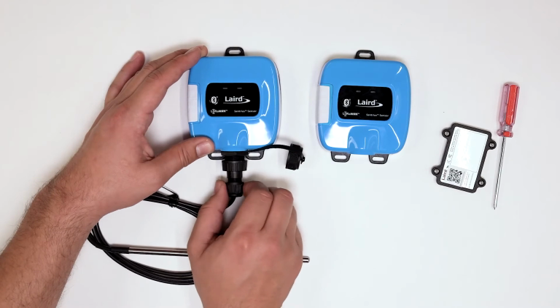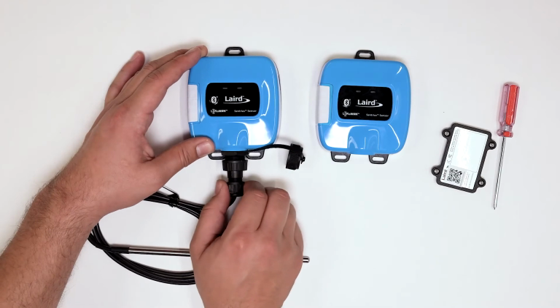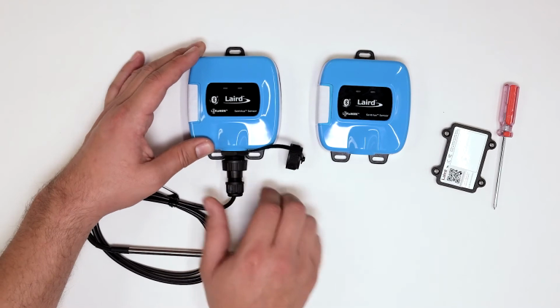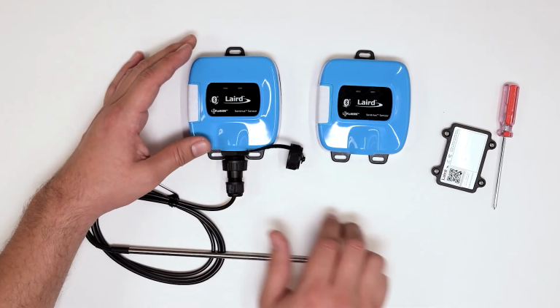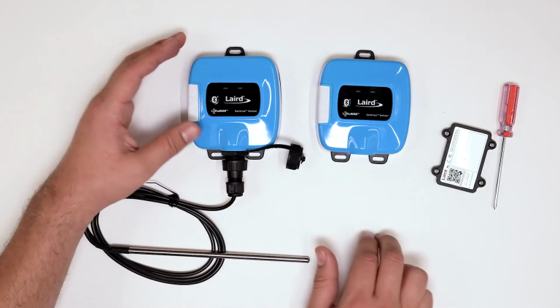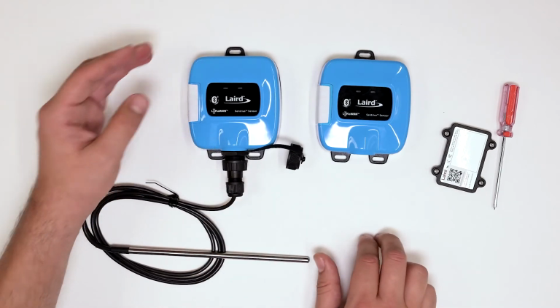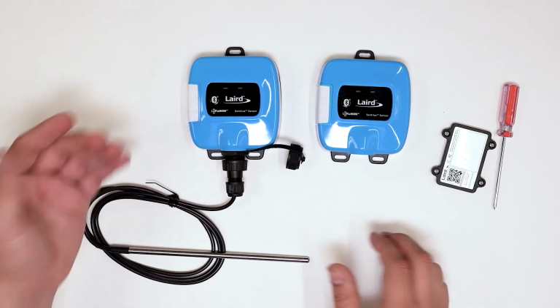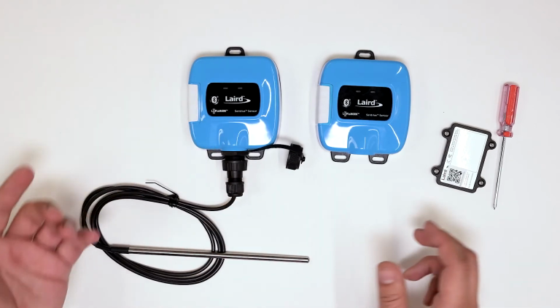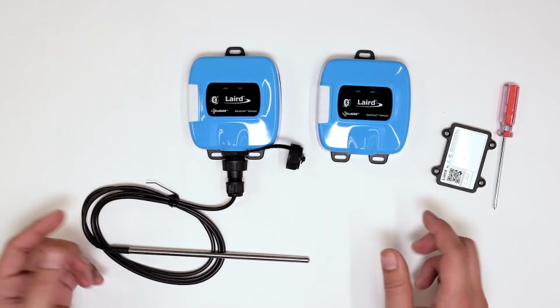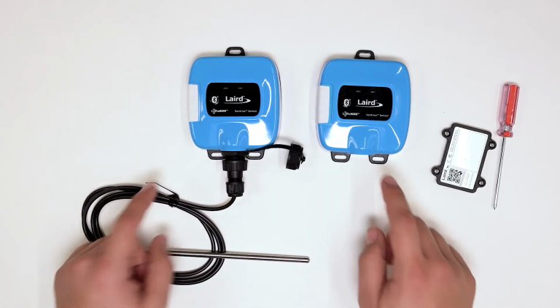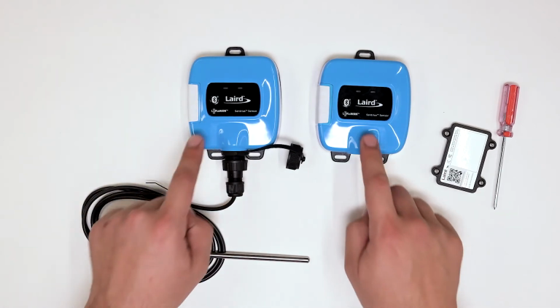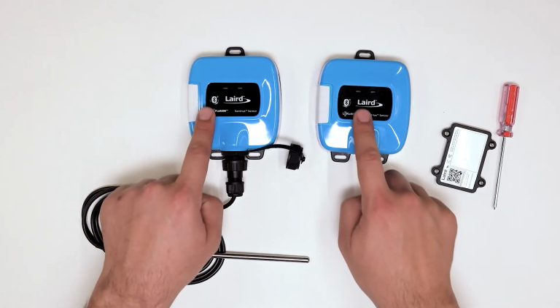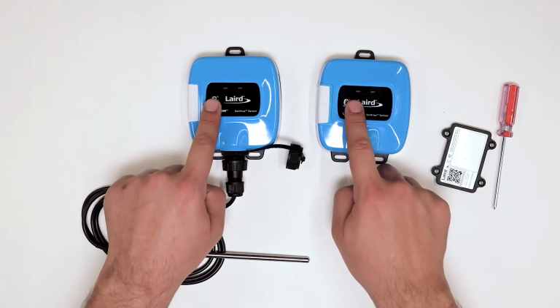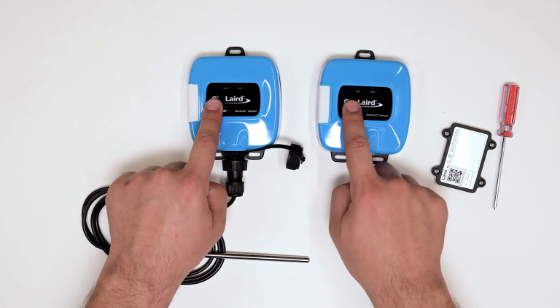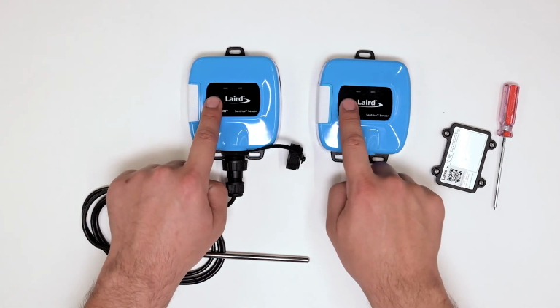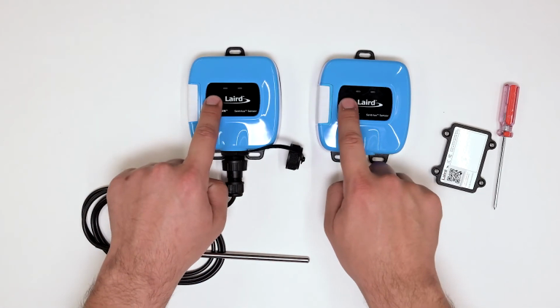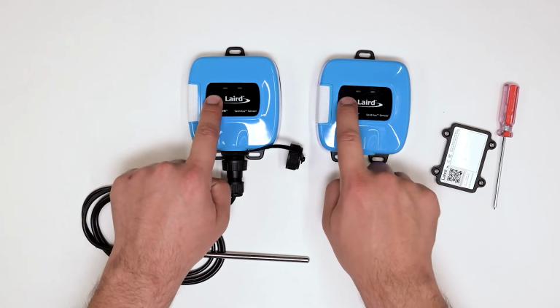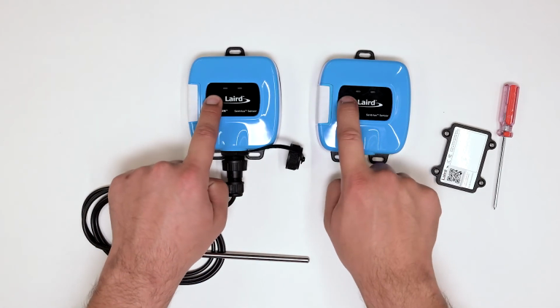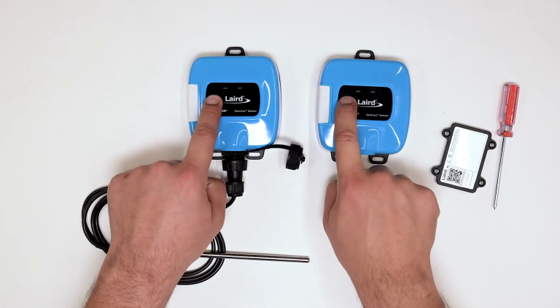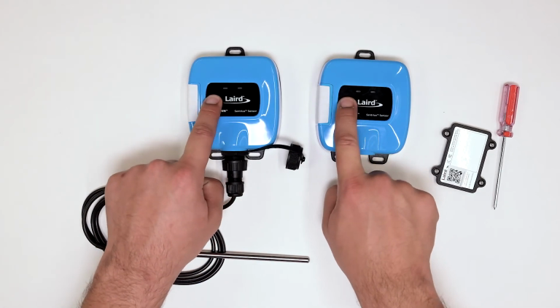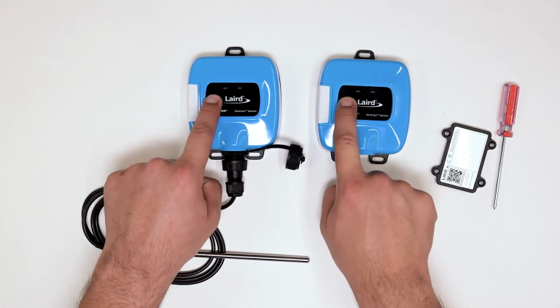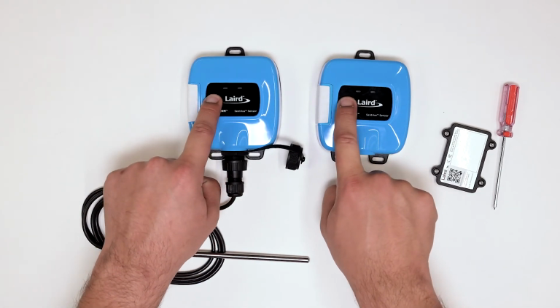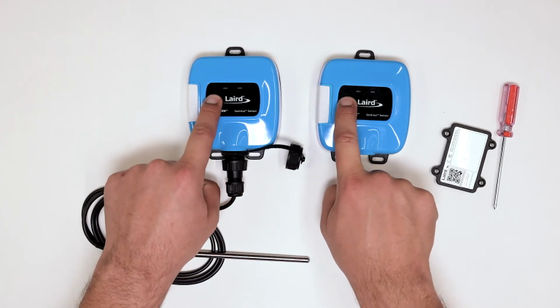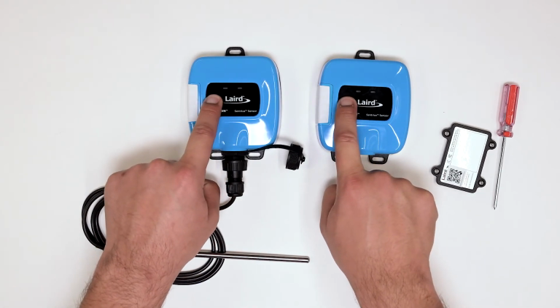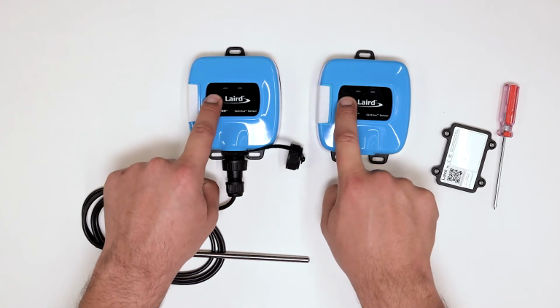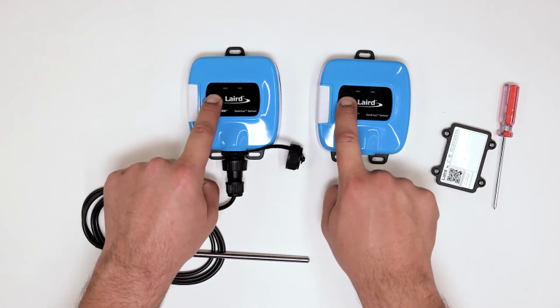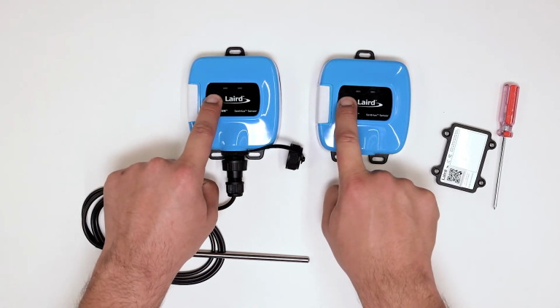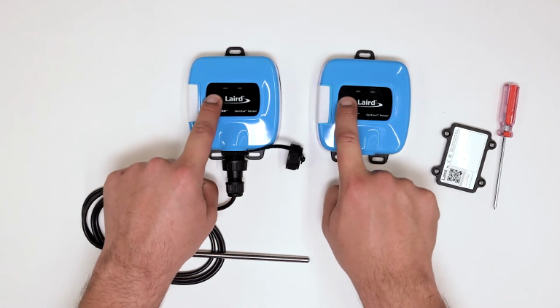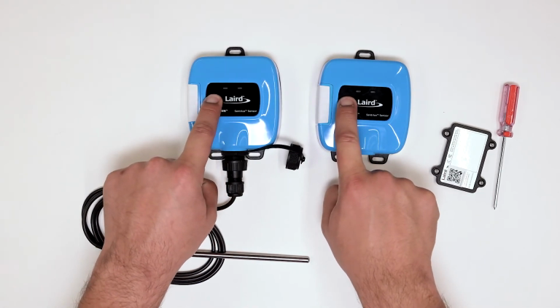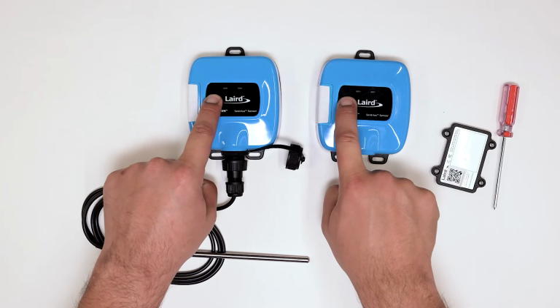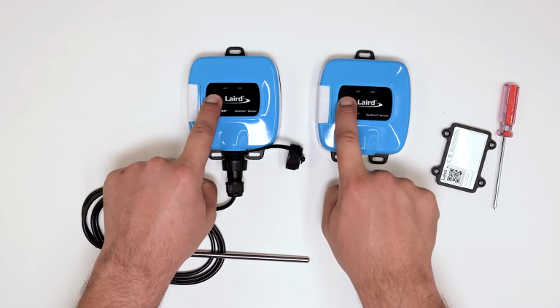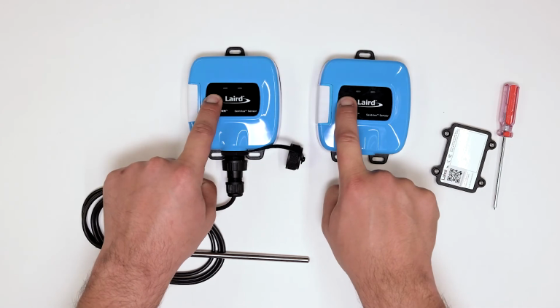To rejoin to the network, simply hold the button for about ten seconds.